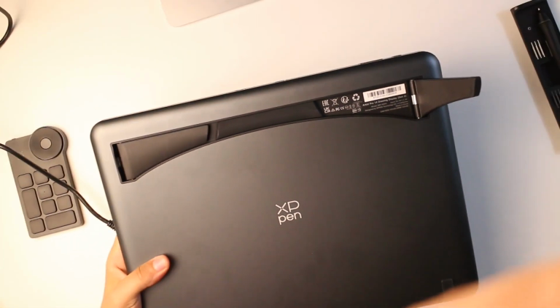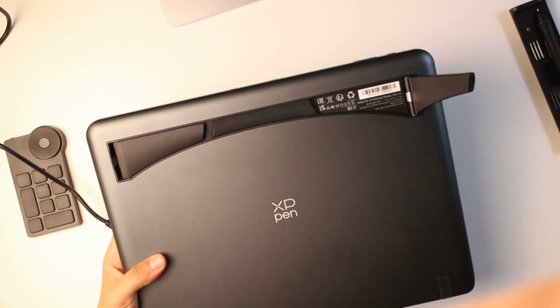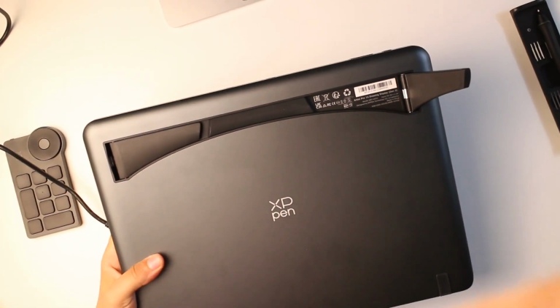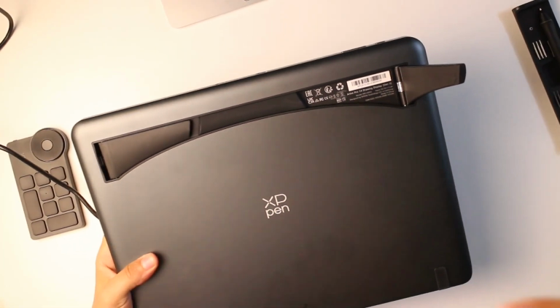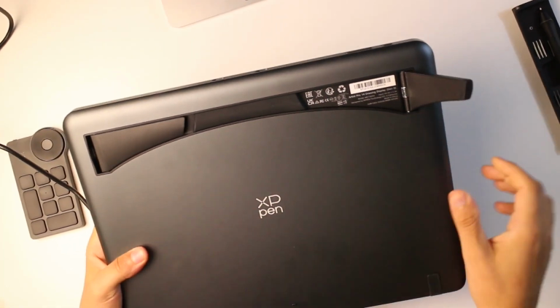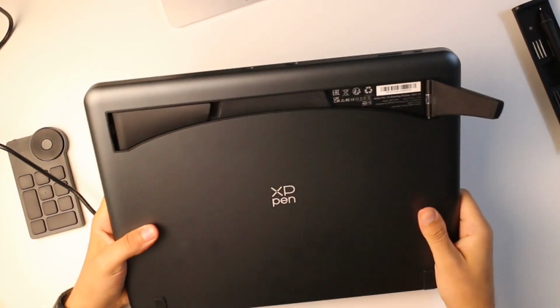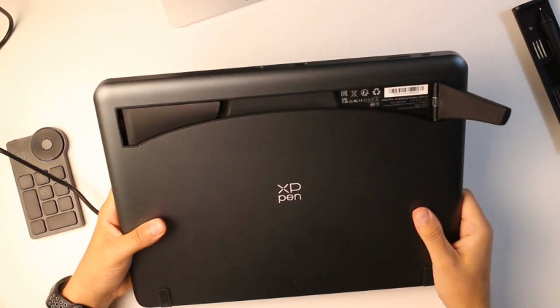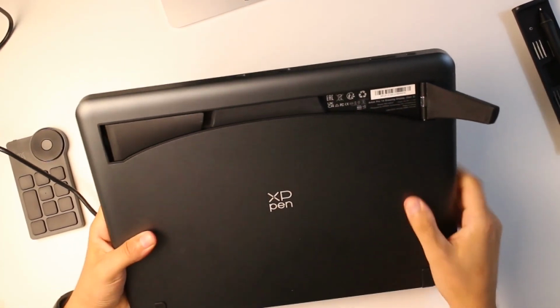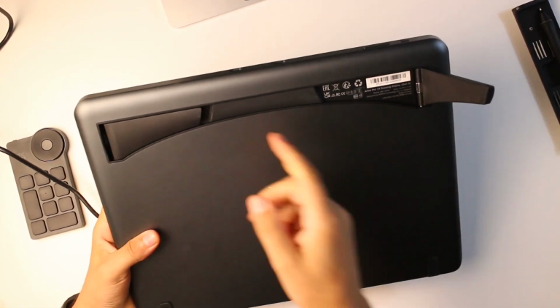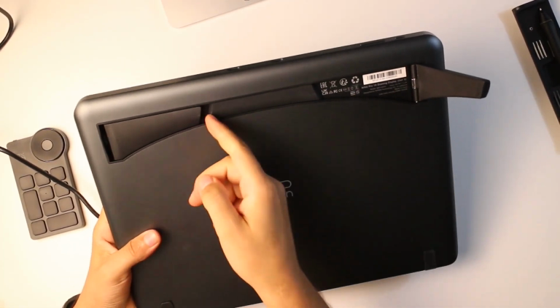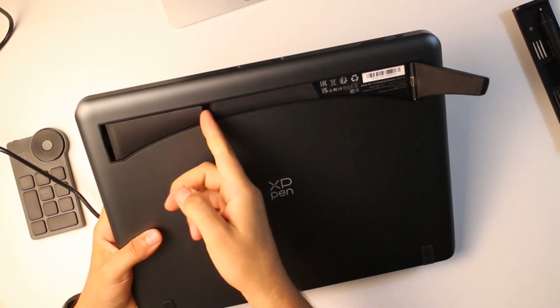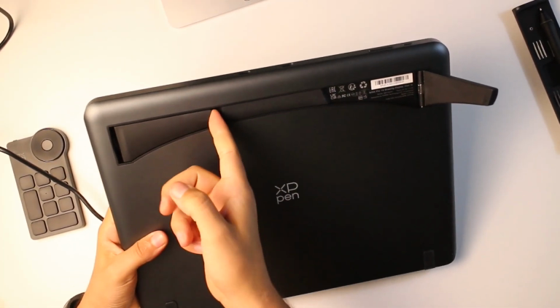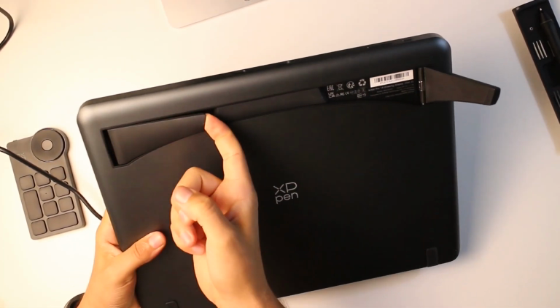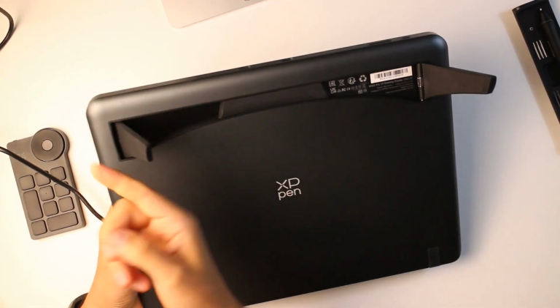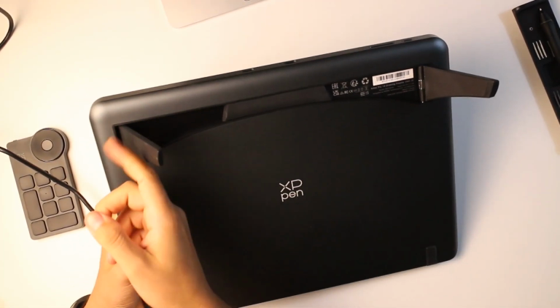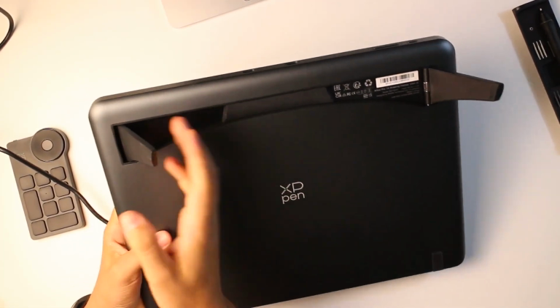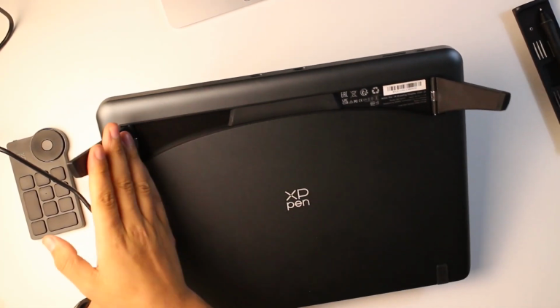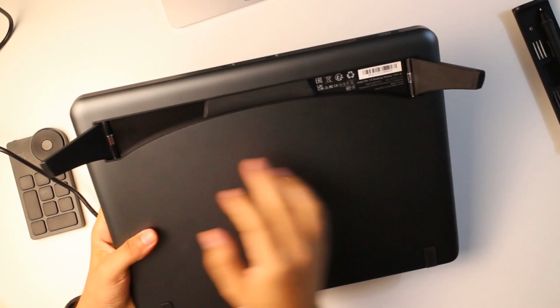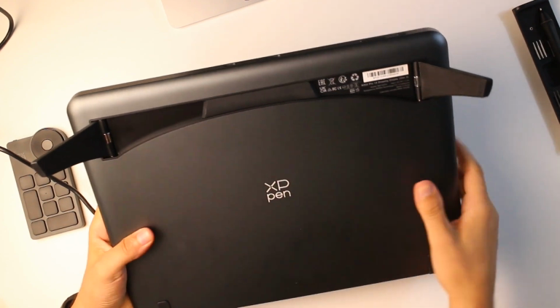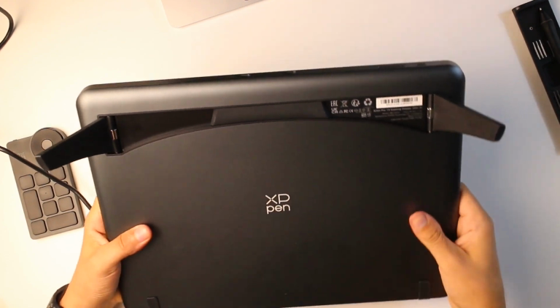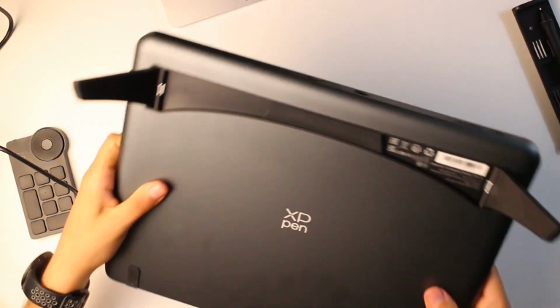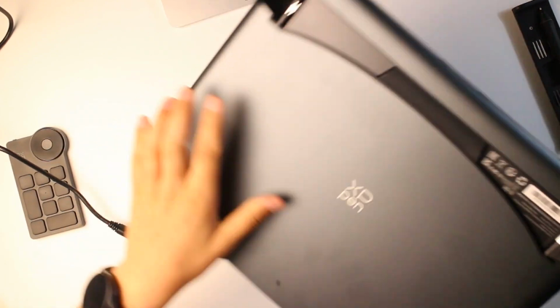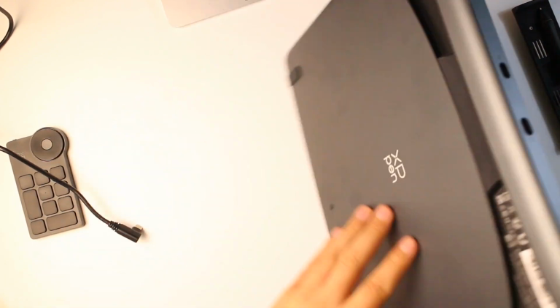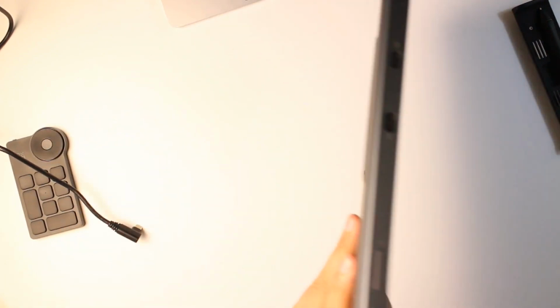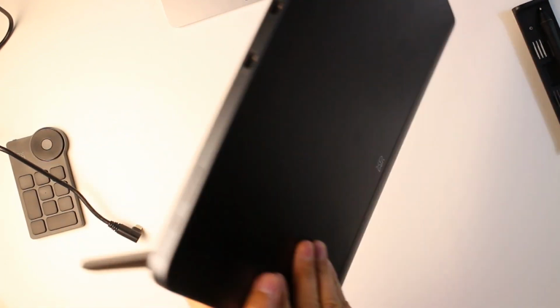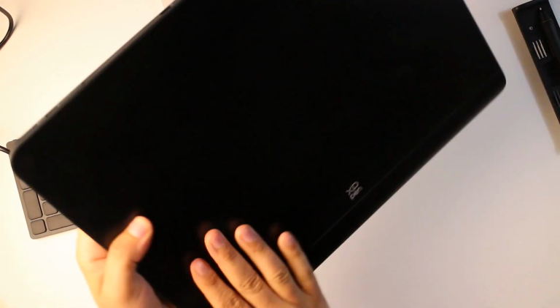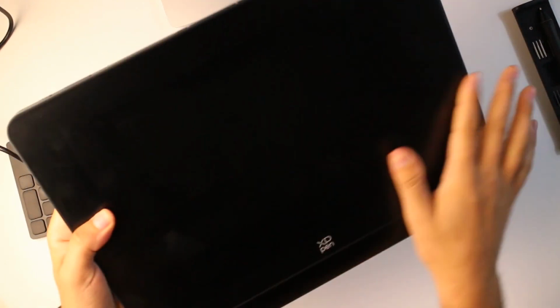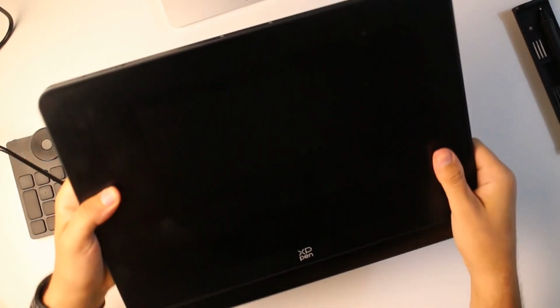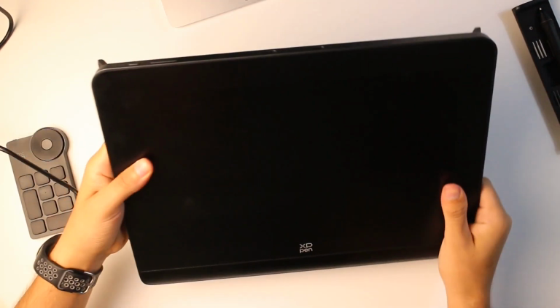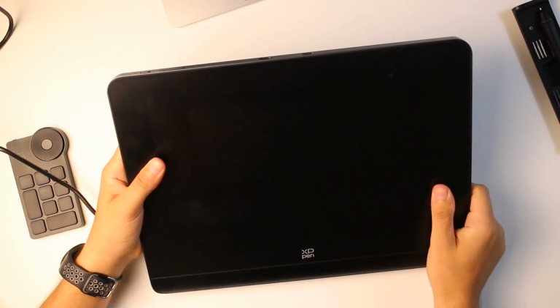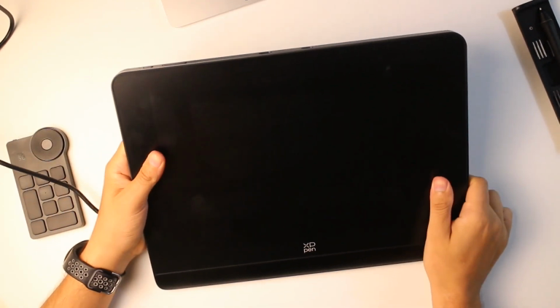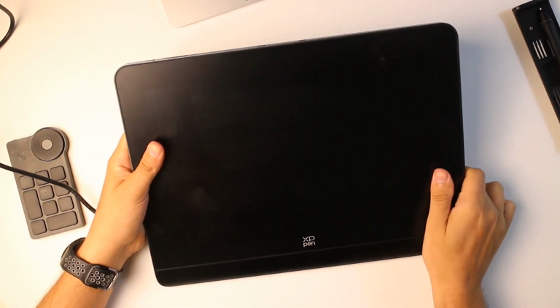Although the review copy was provided by XP-Pen, all opinions are our own and this is an unbiased review.